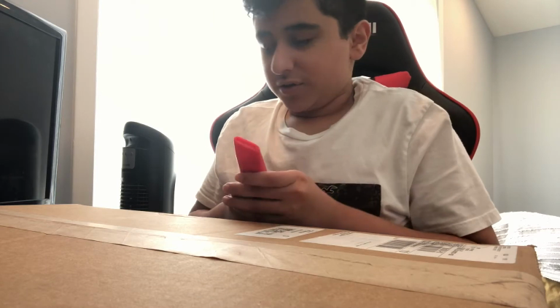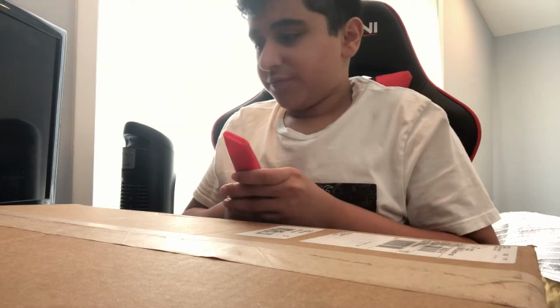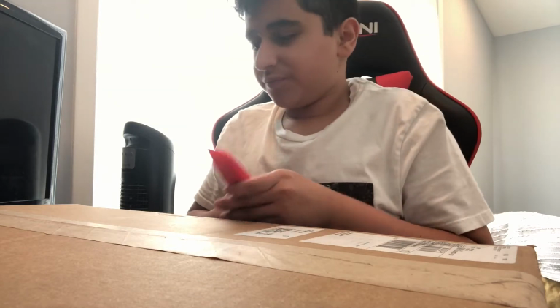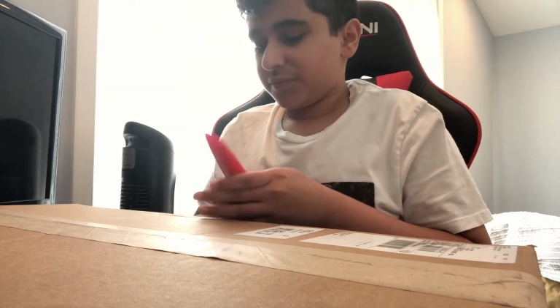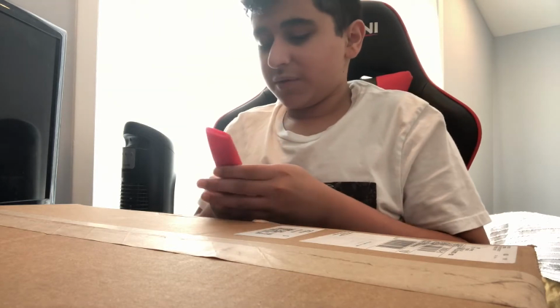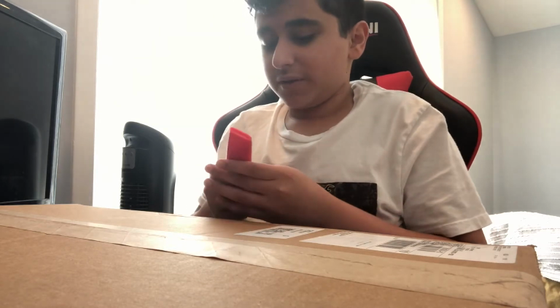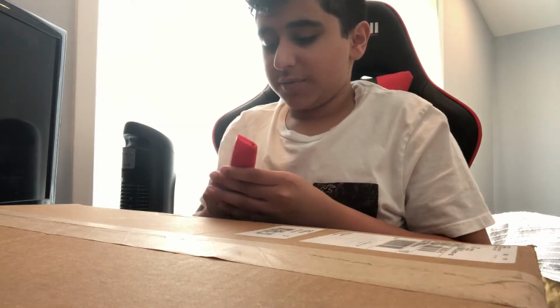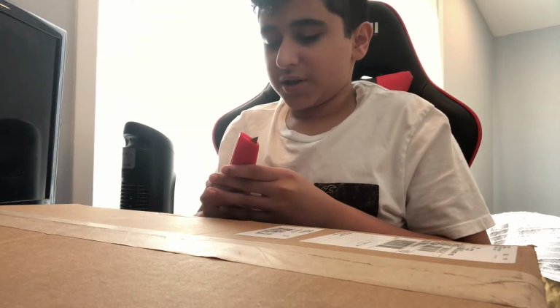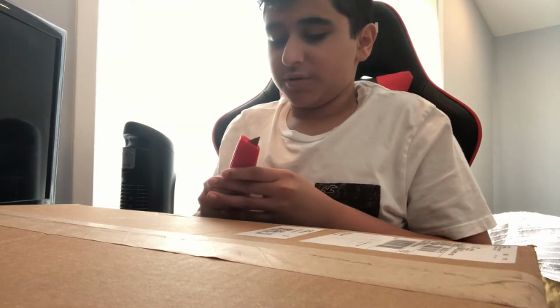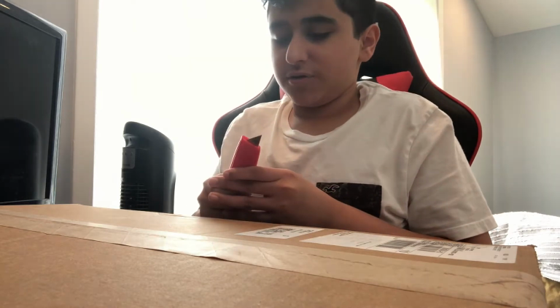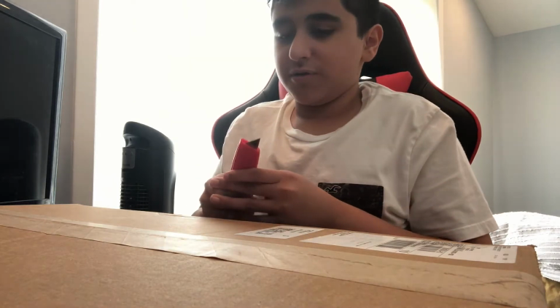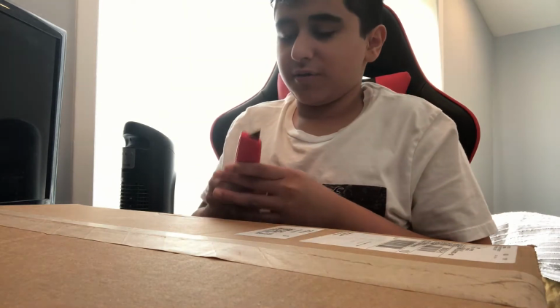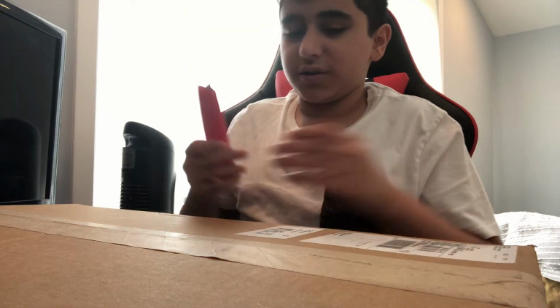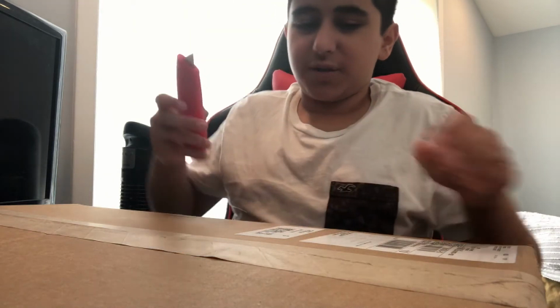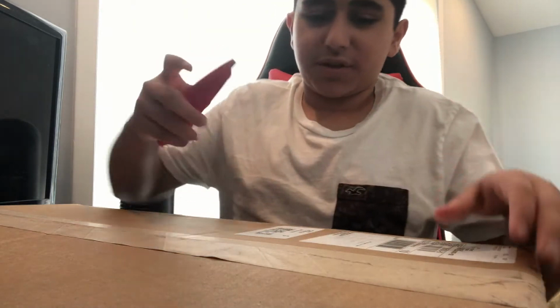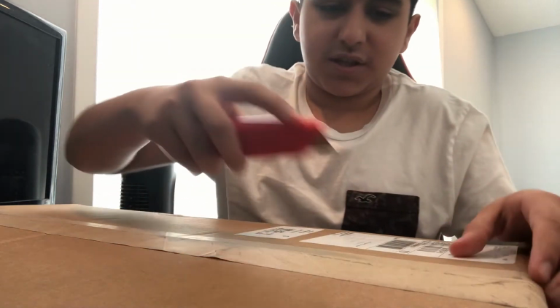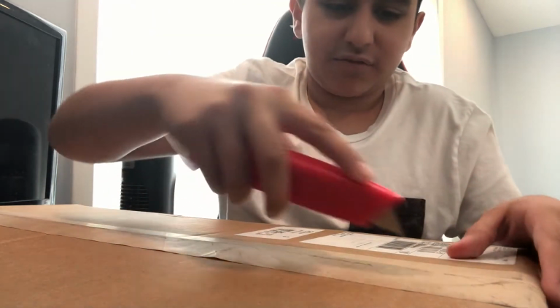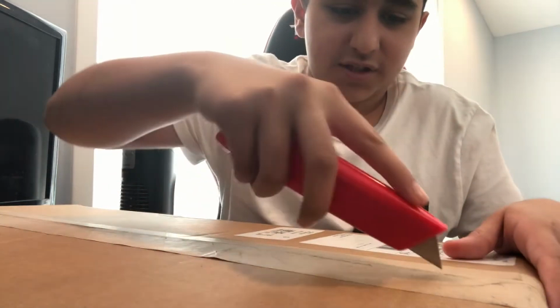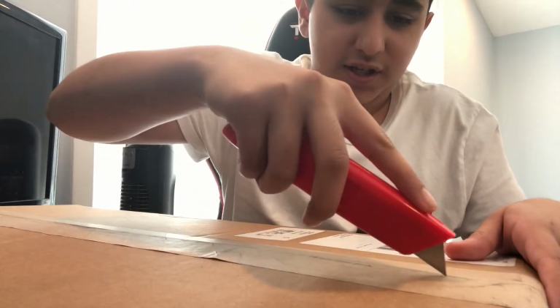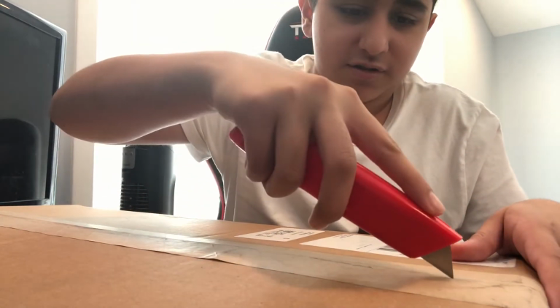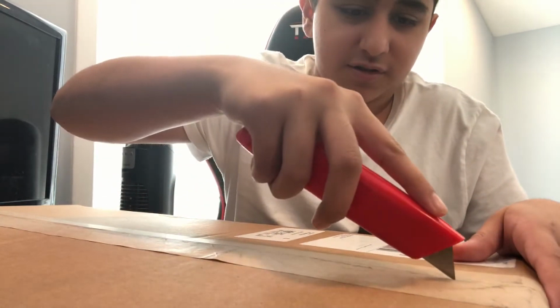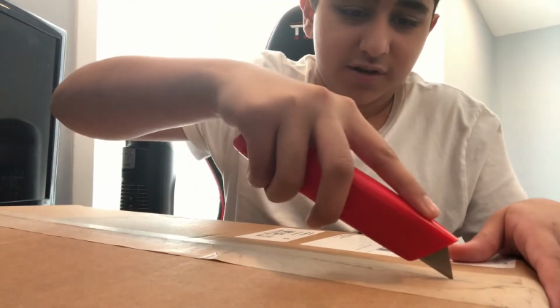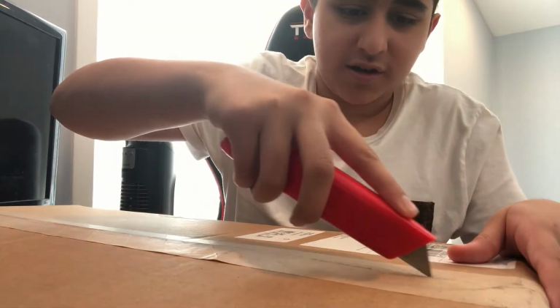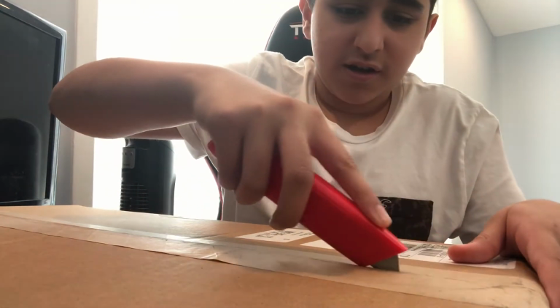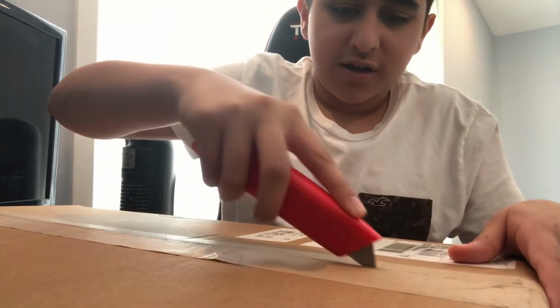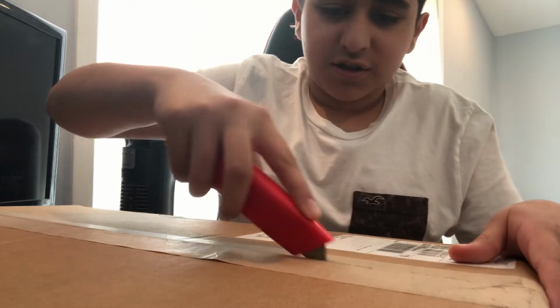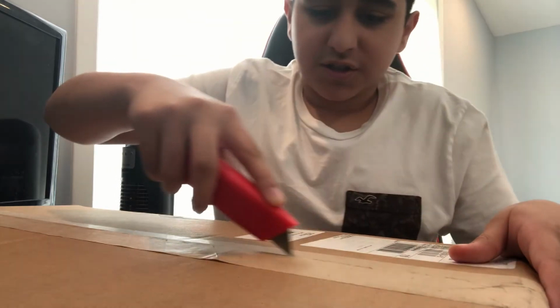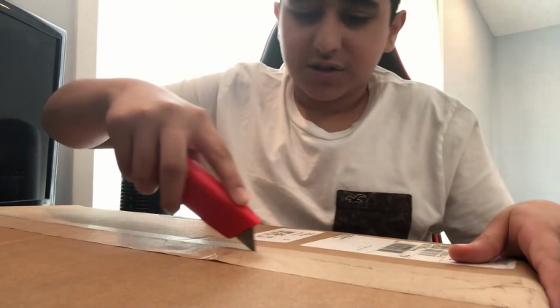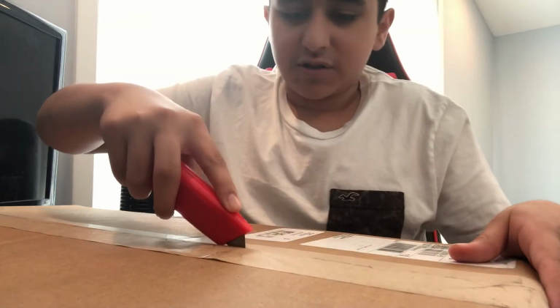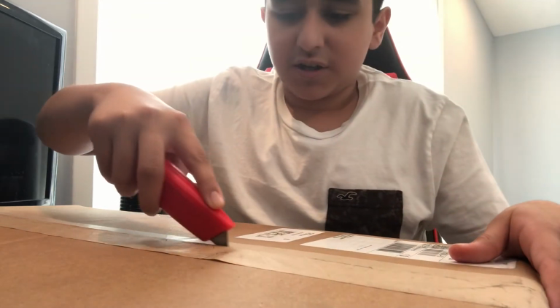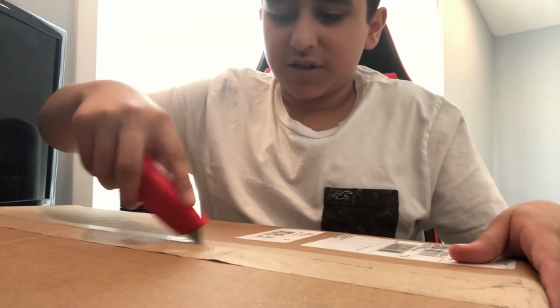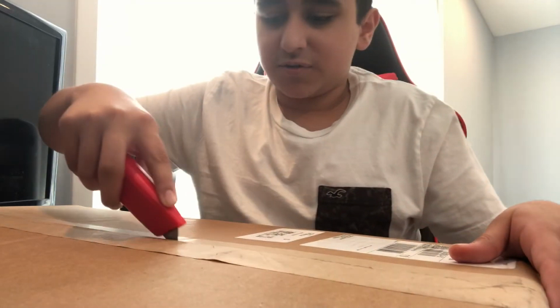So now we have the Apex 7 TKL. Let's just get into it.